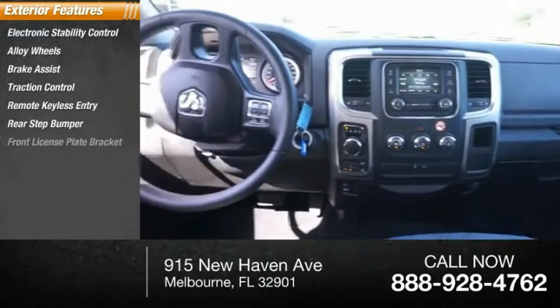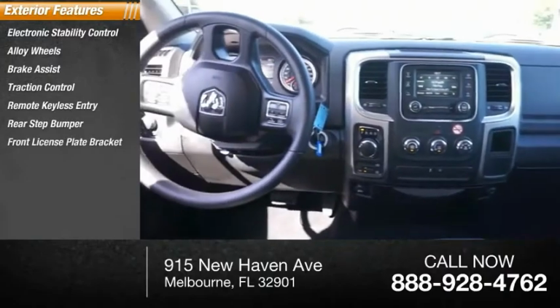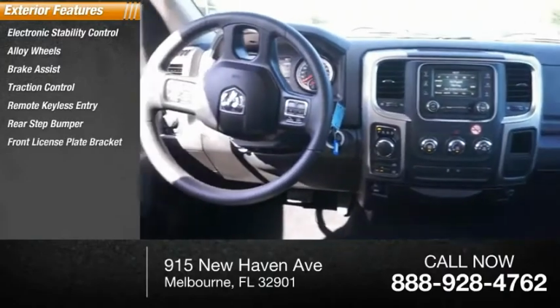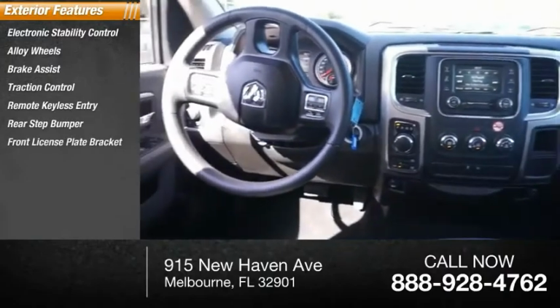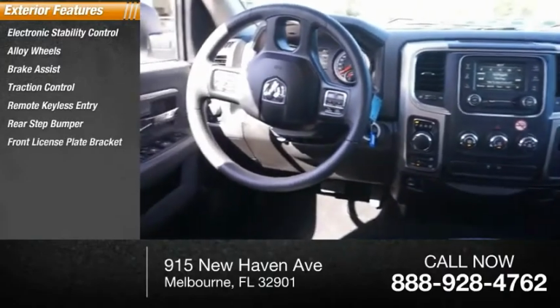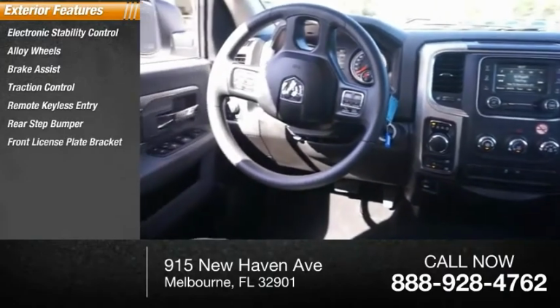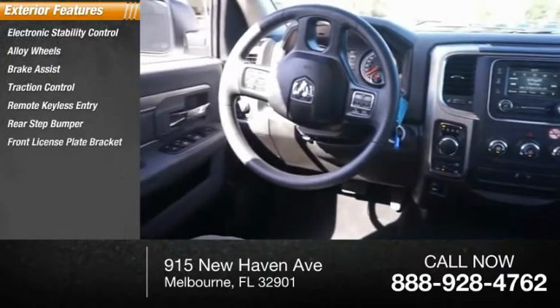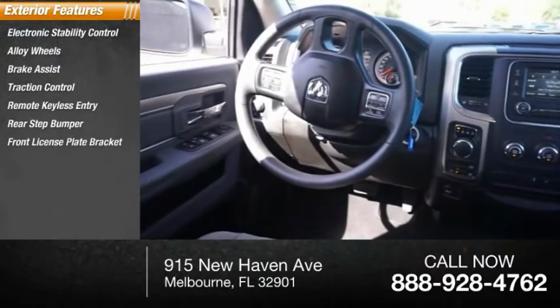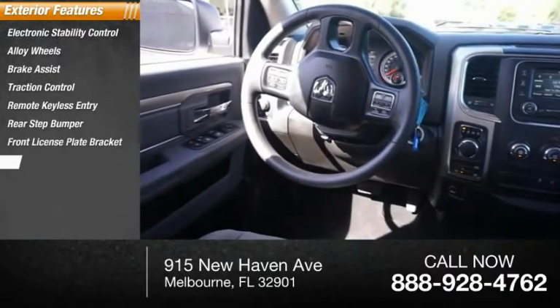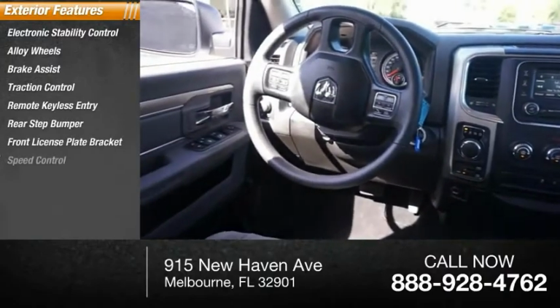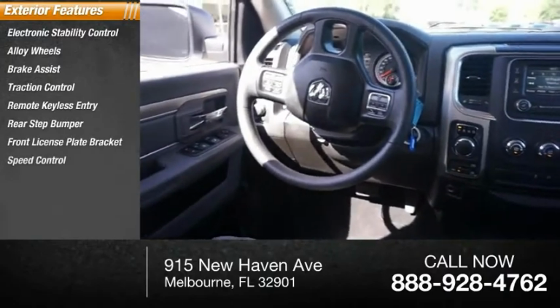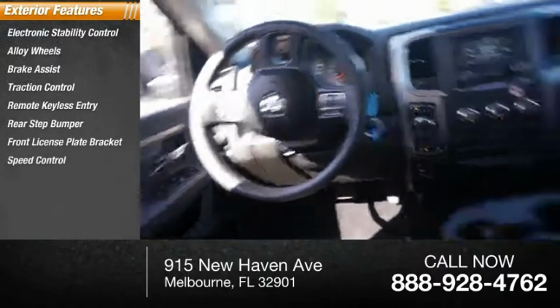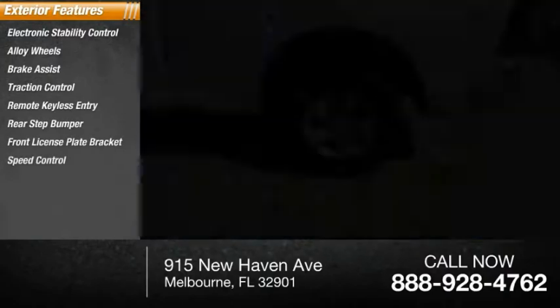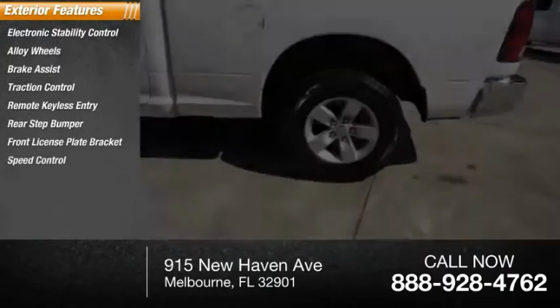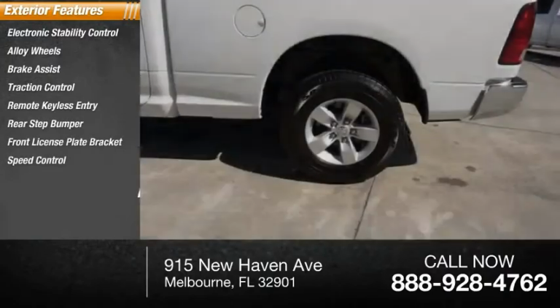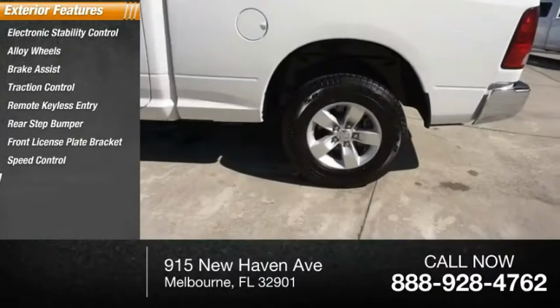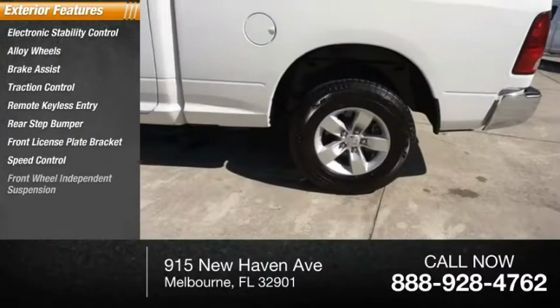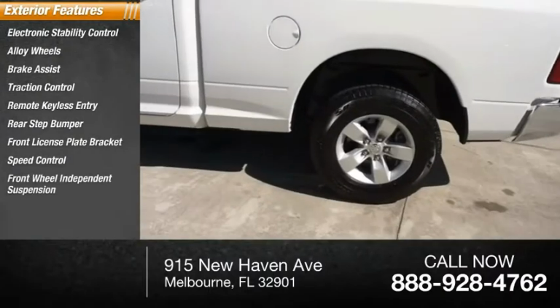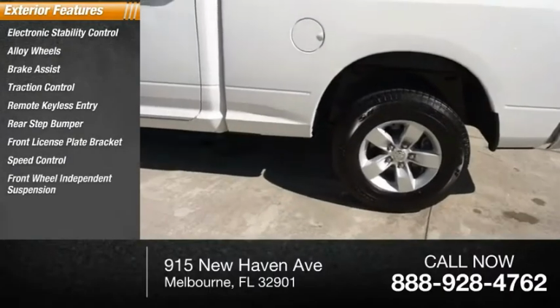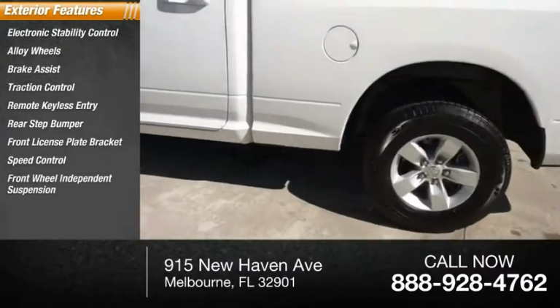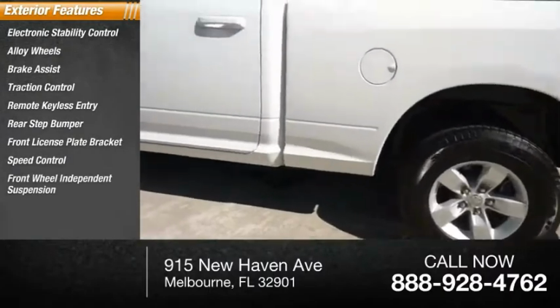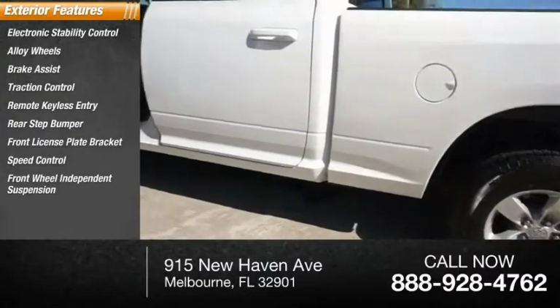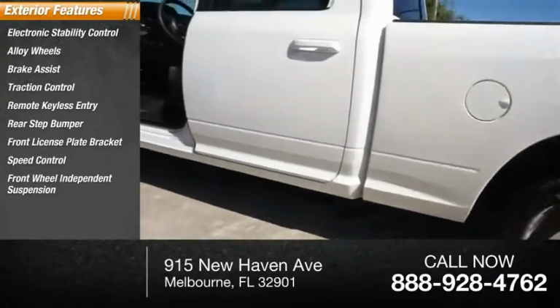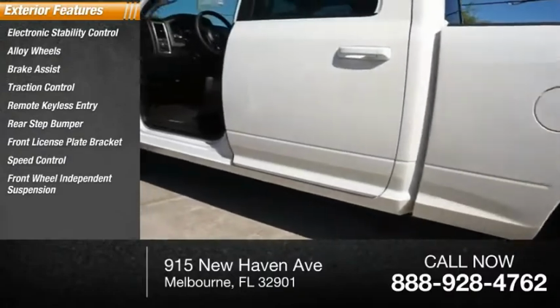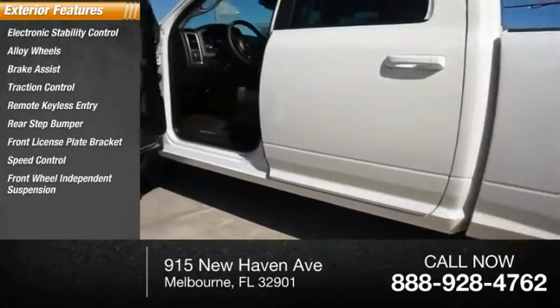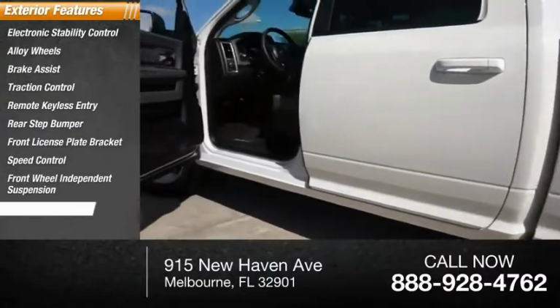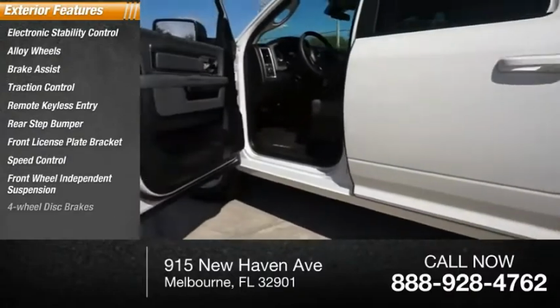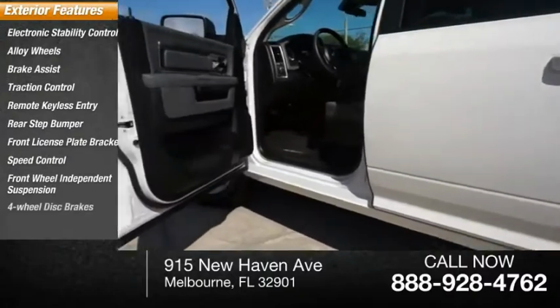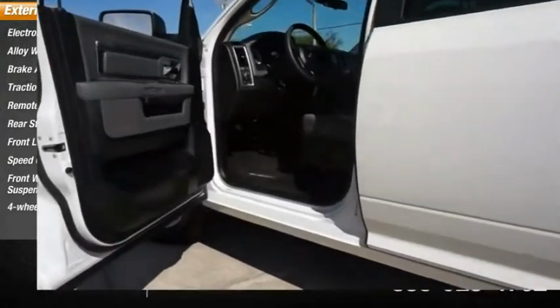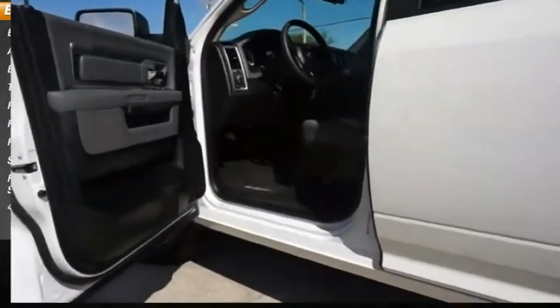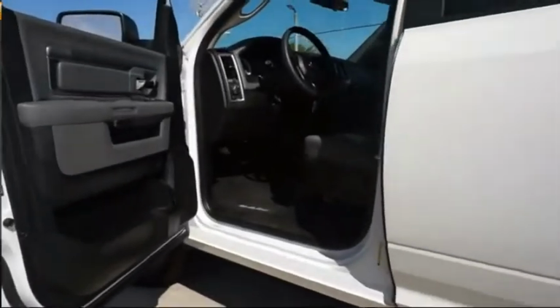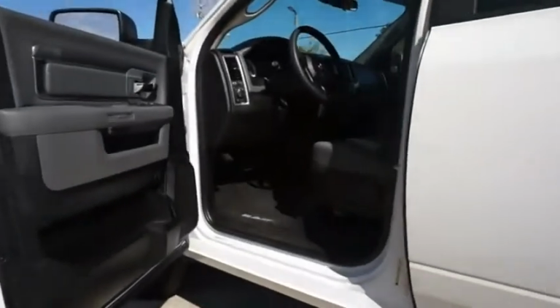Front license plate bracket, speed control, front wheel independent suspension, four-wheel disc brakes.